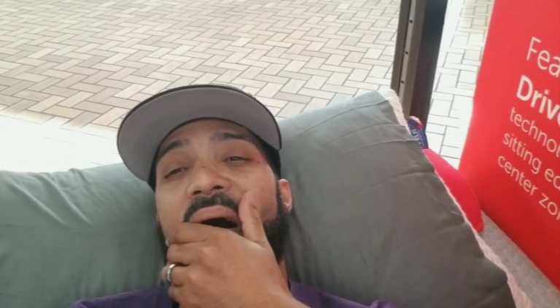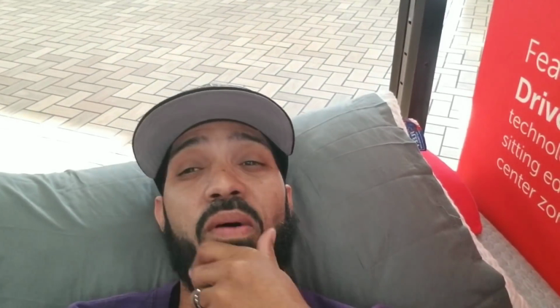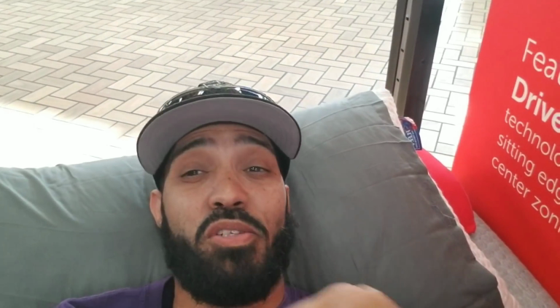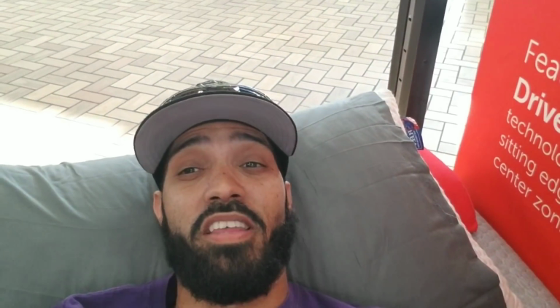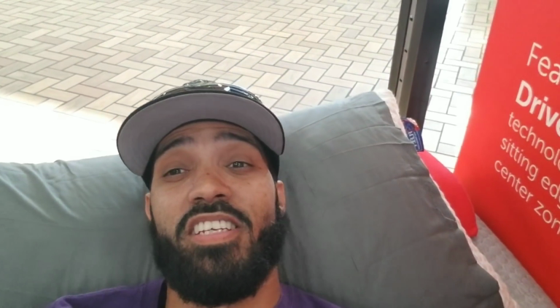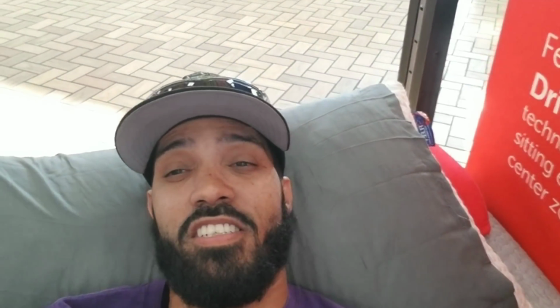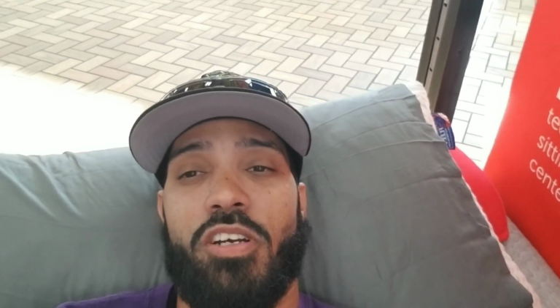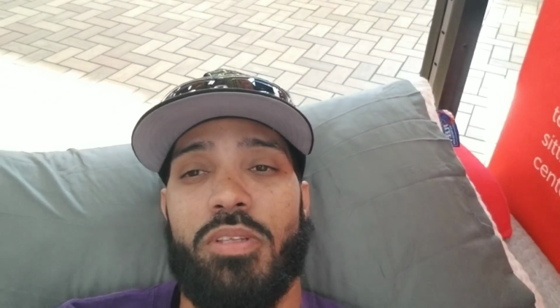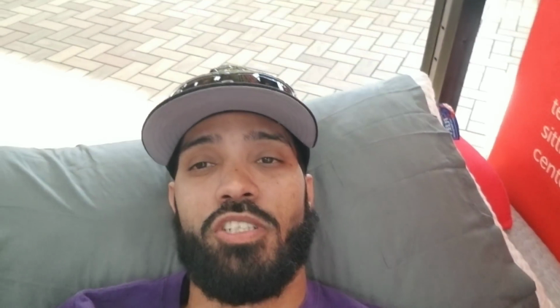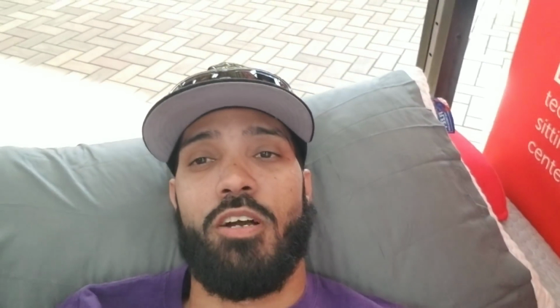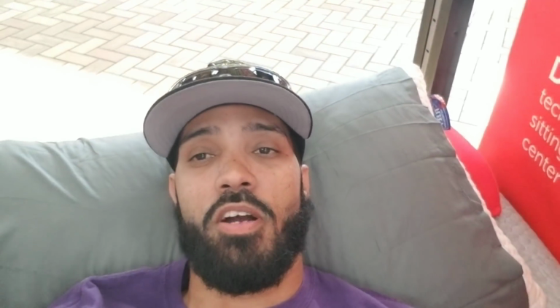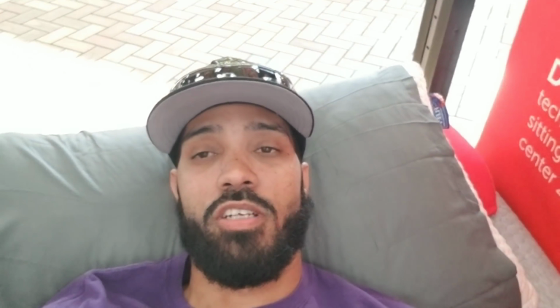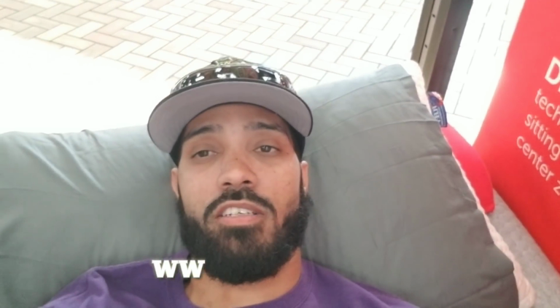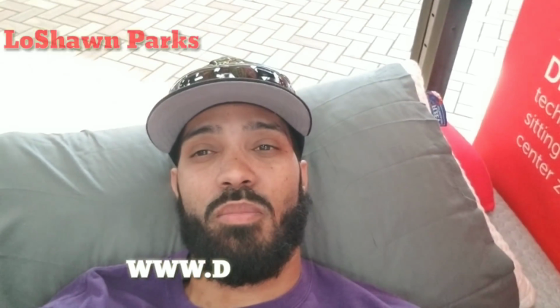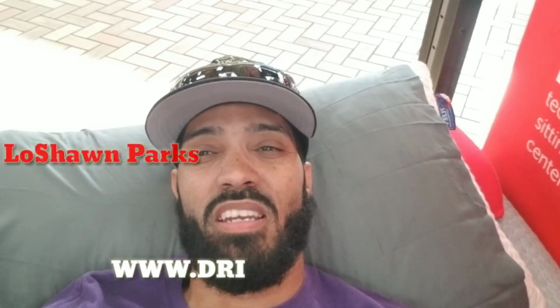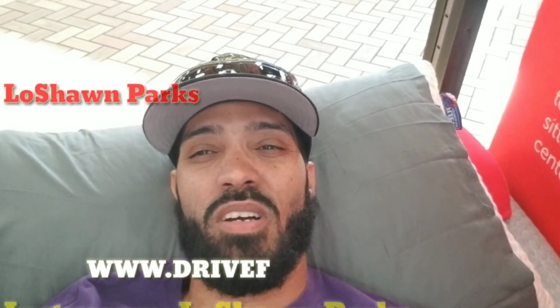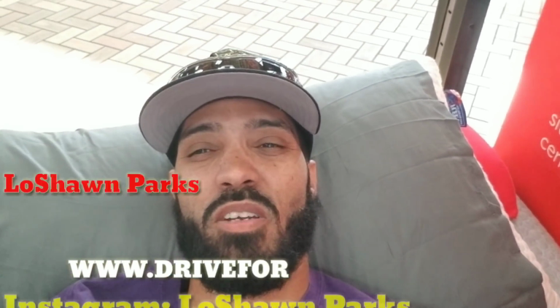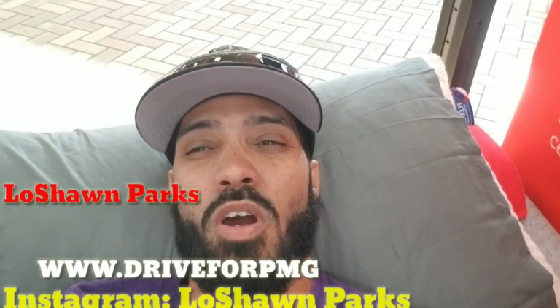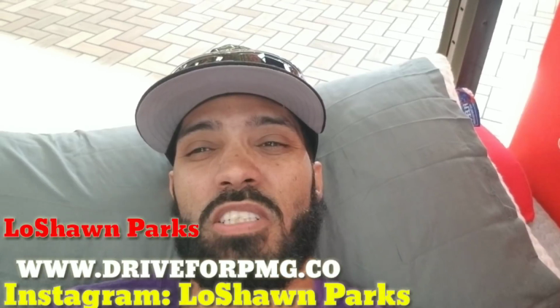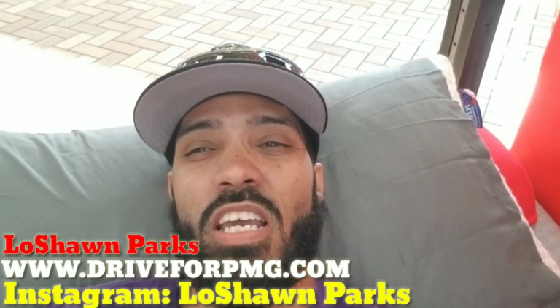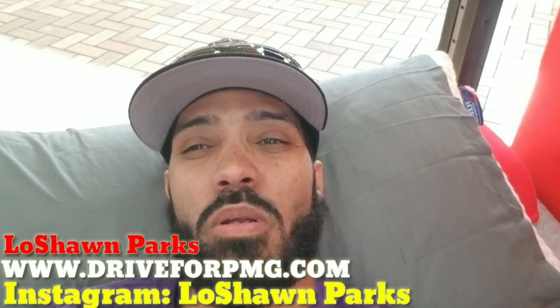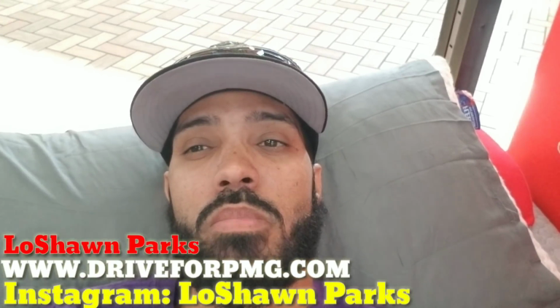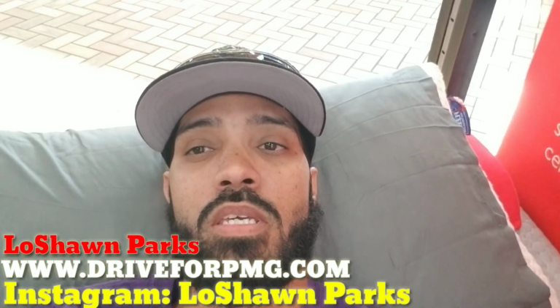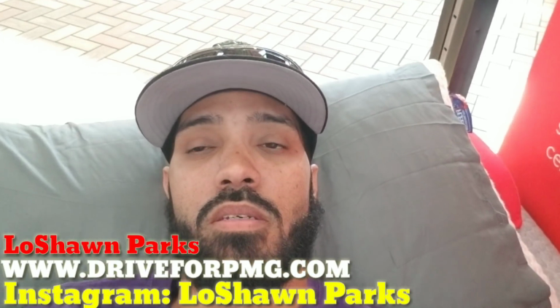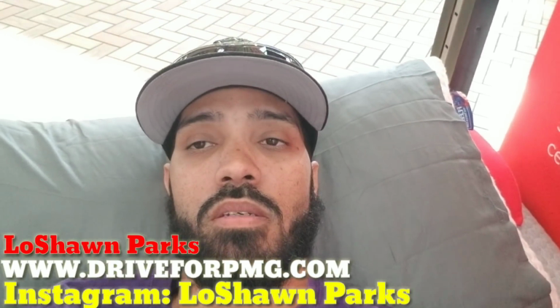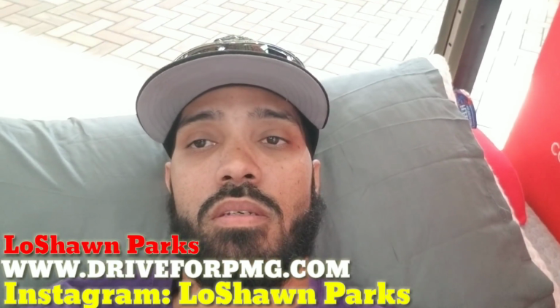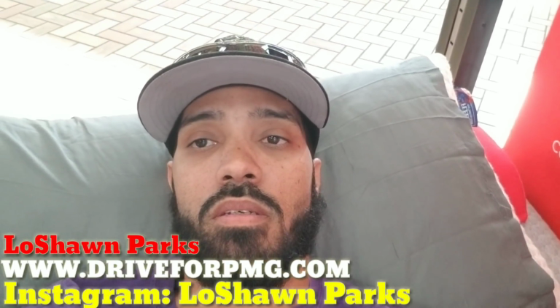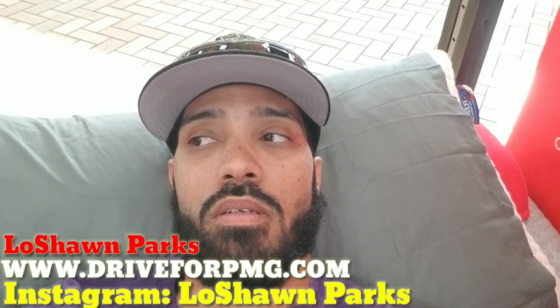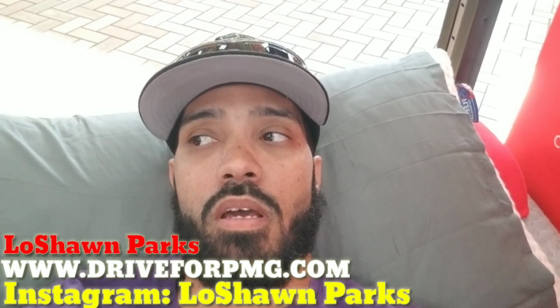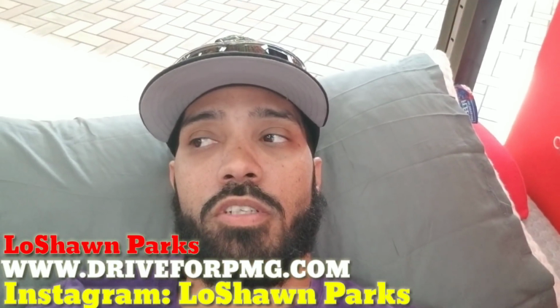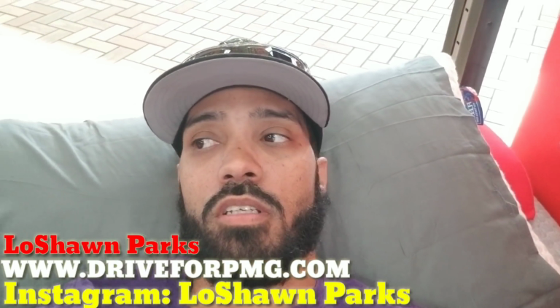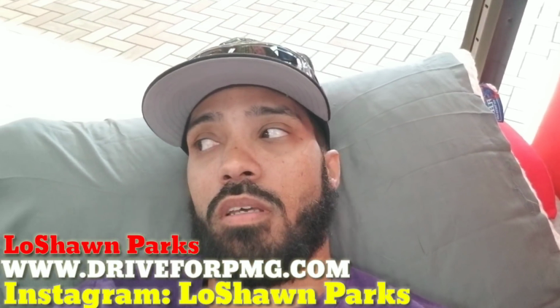Welcome to another edition of Something with LeSean Foxx. You guys could have been anywhere else in the world, but you're here with me. I appreciate that.